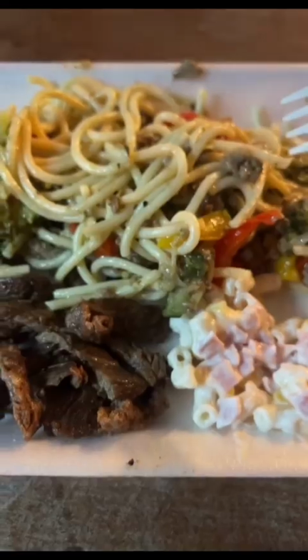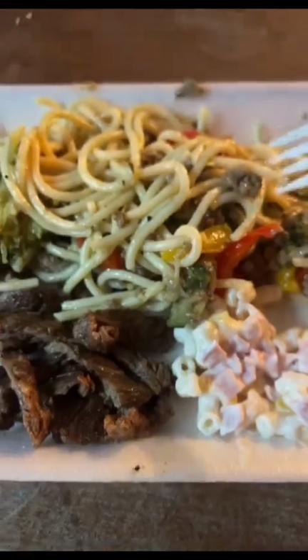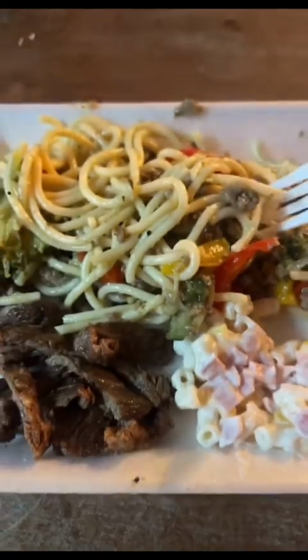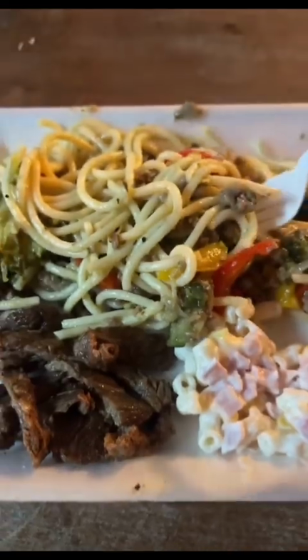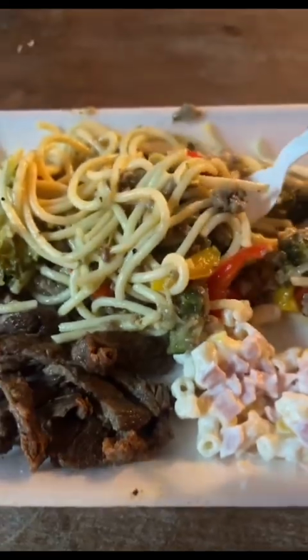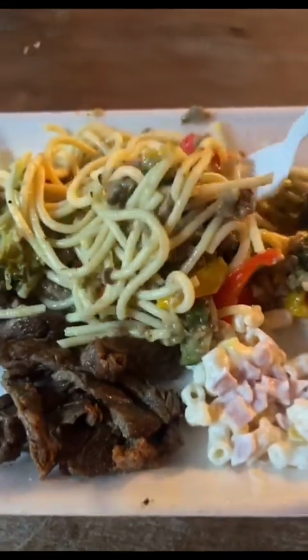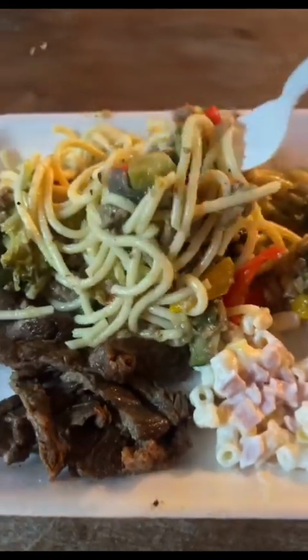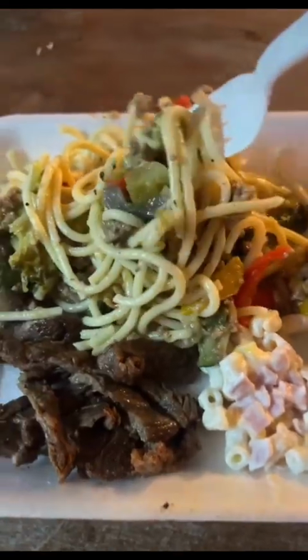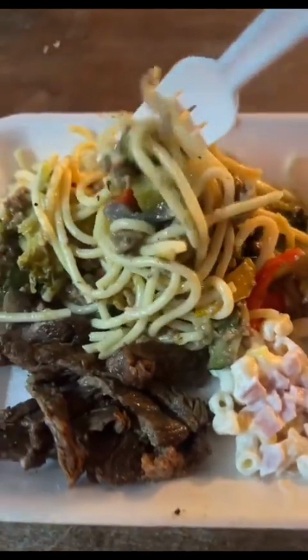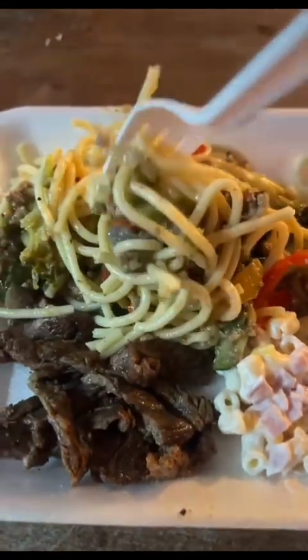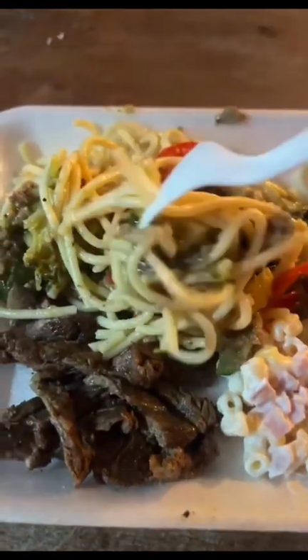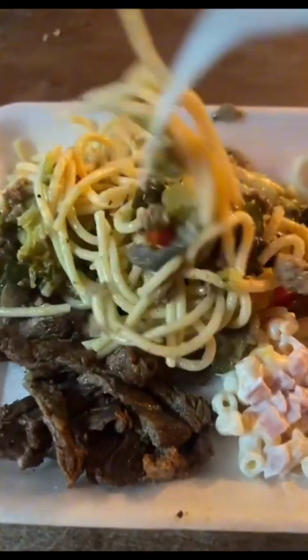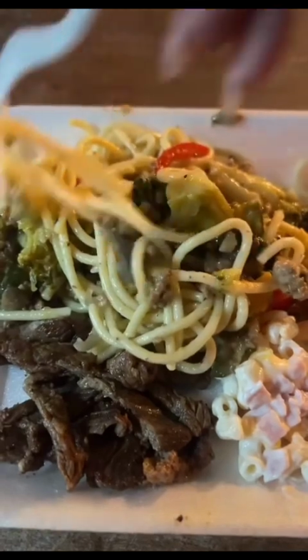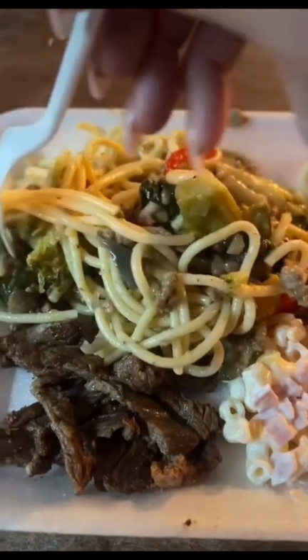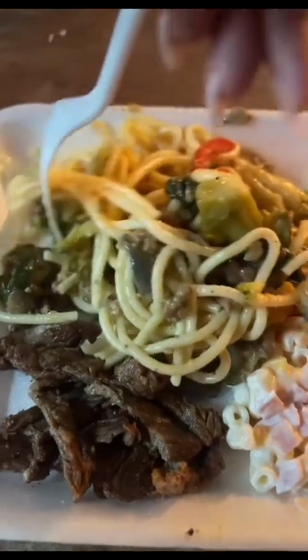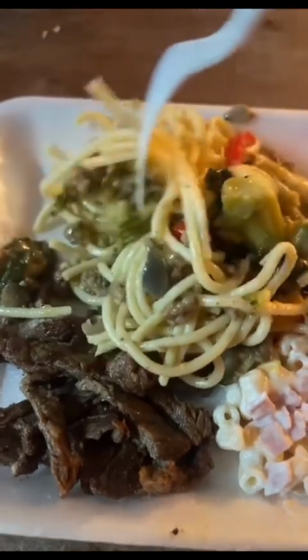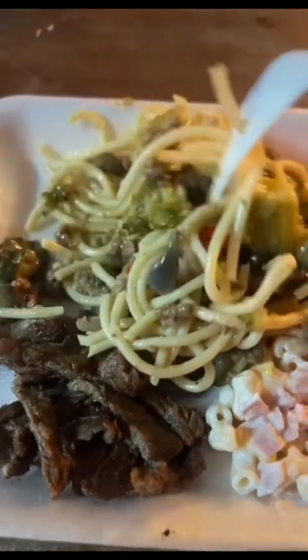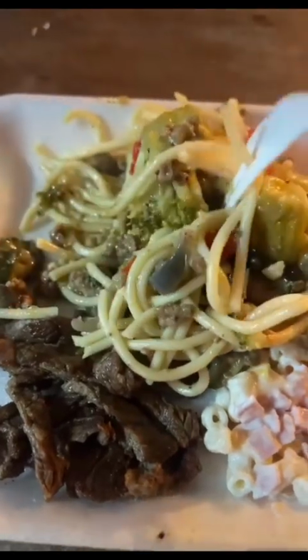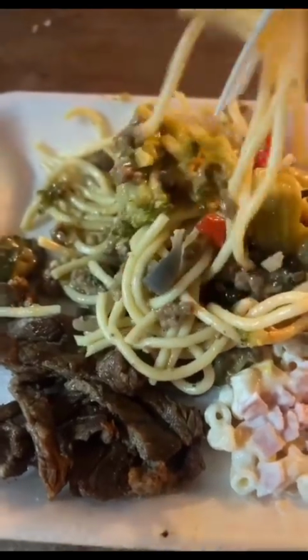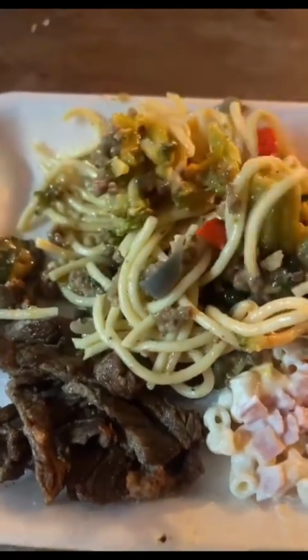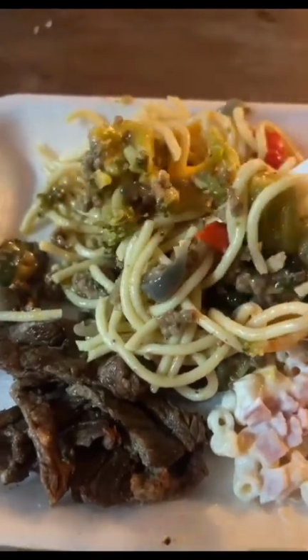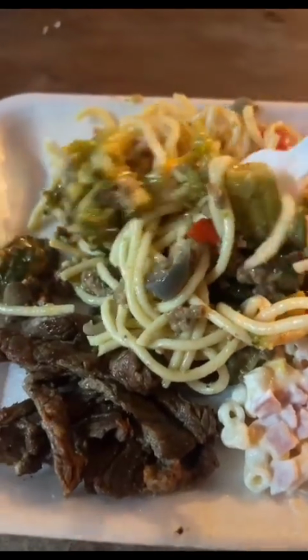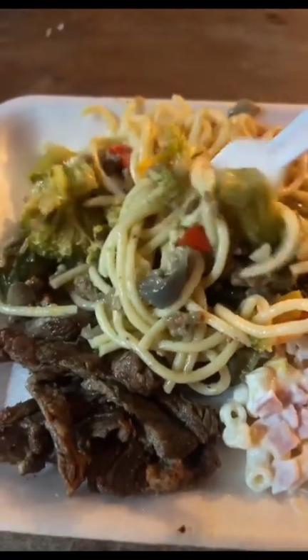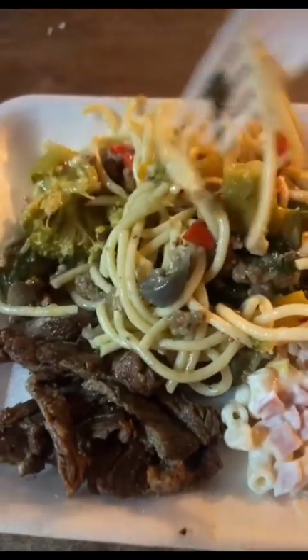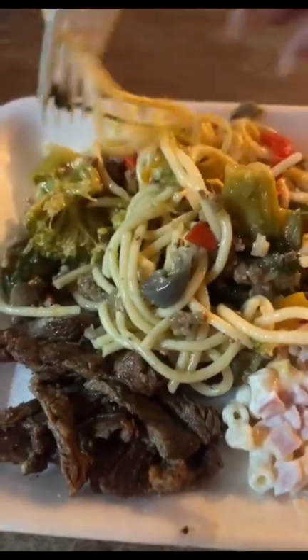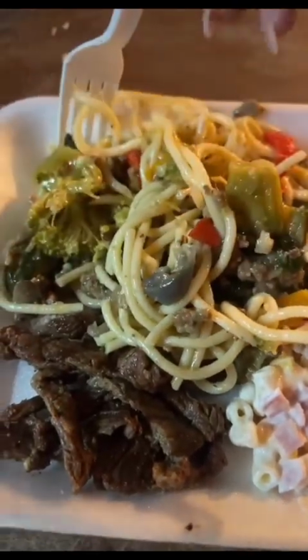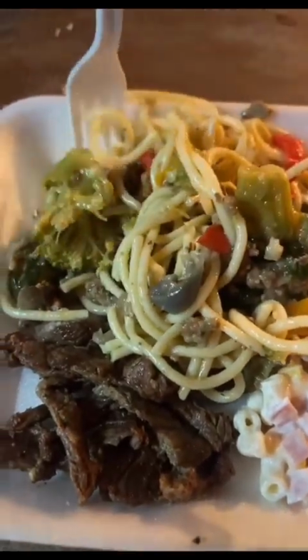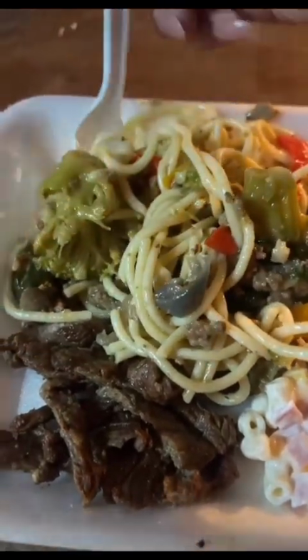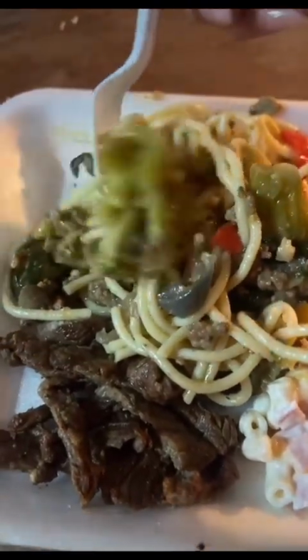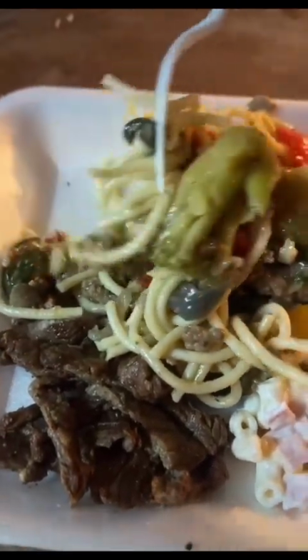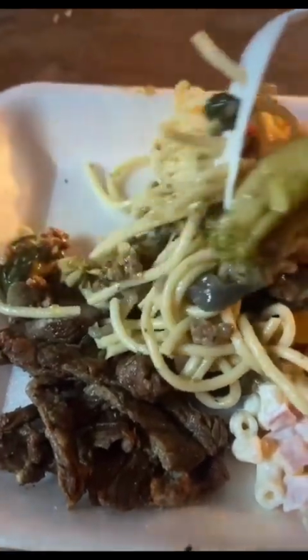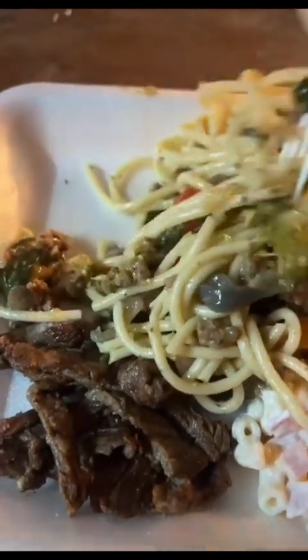Pero le faltó el sour cream porque no te encontramos. Vámonos pa dentro.